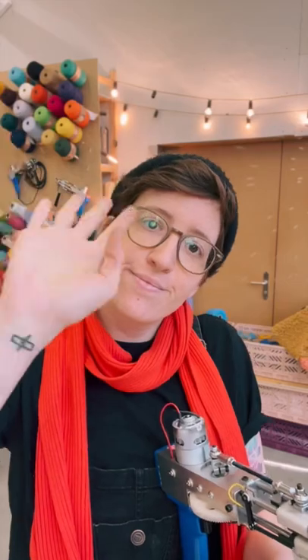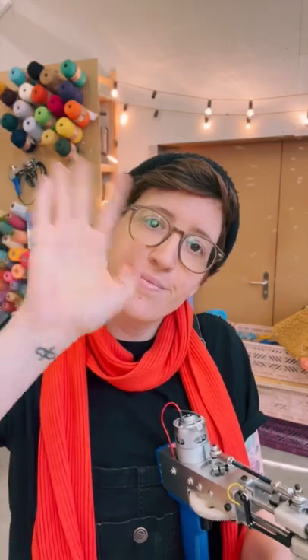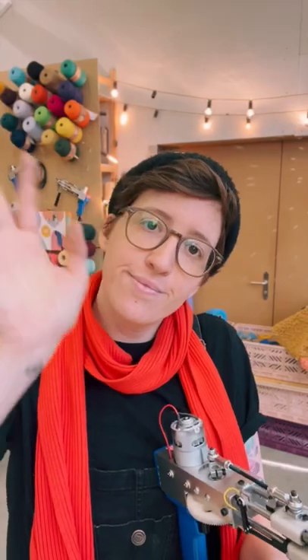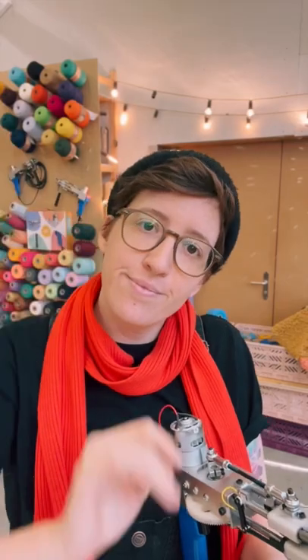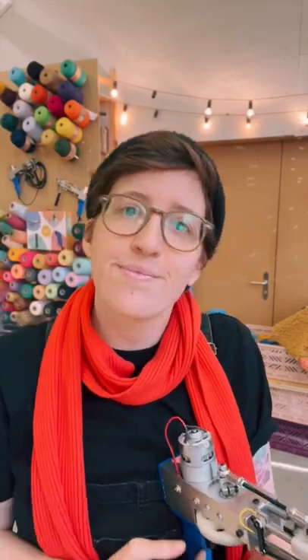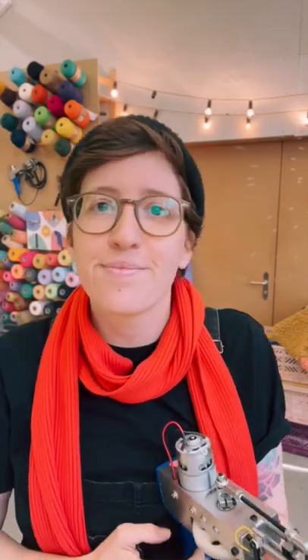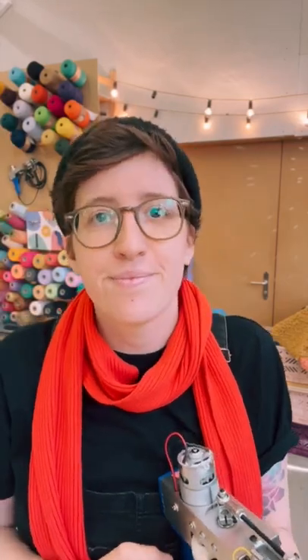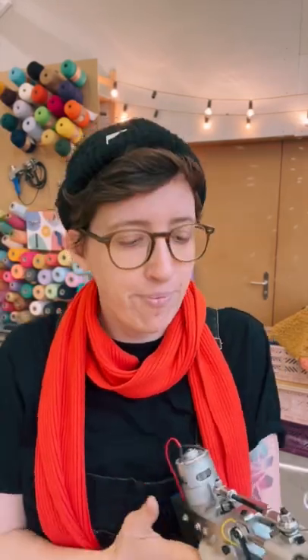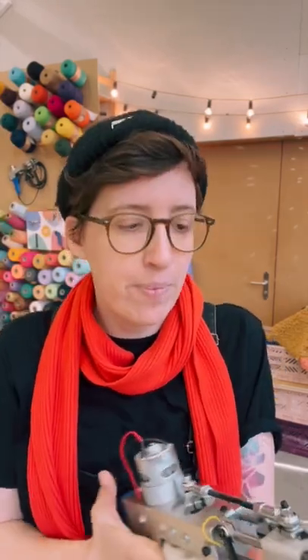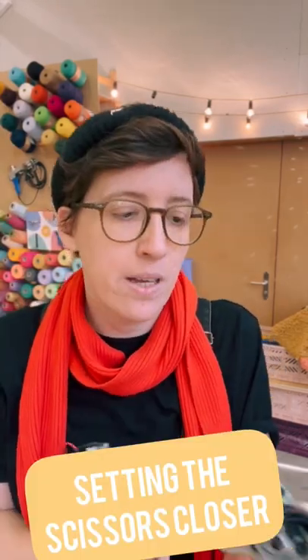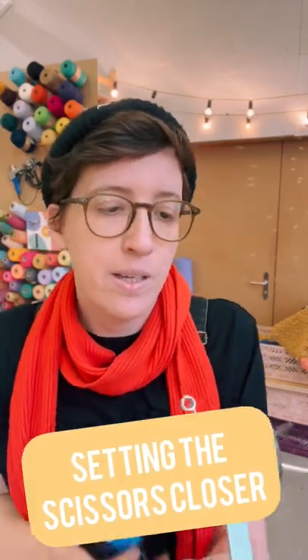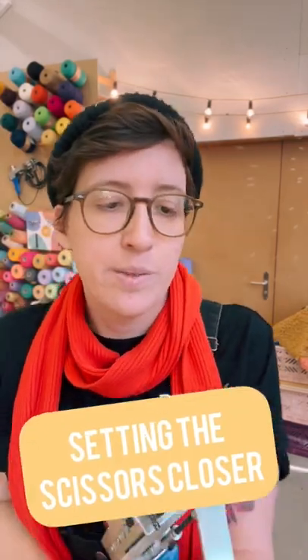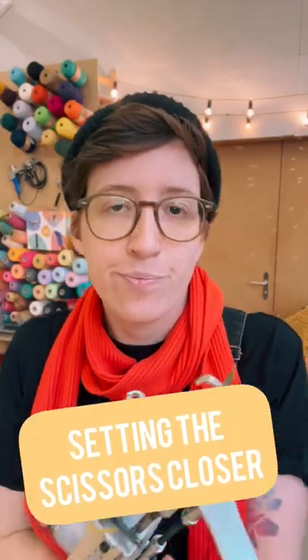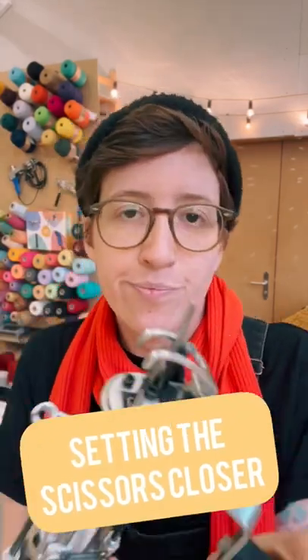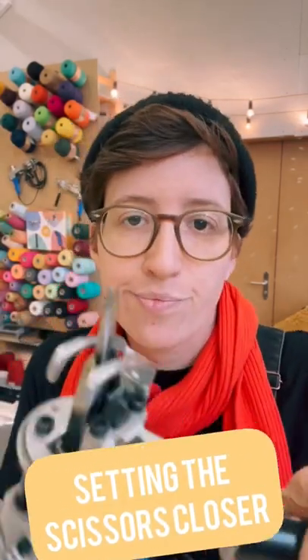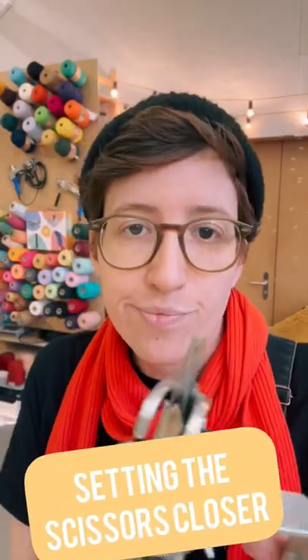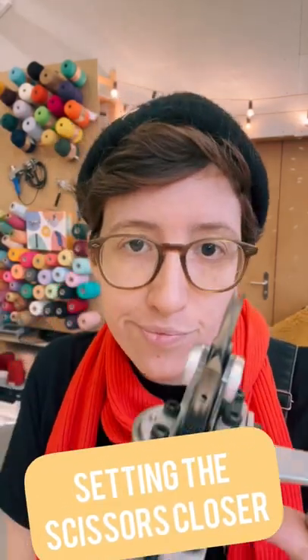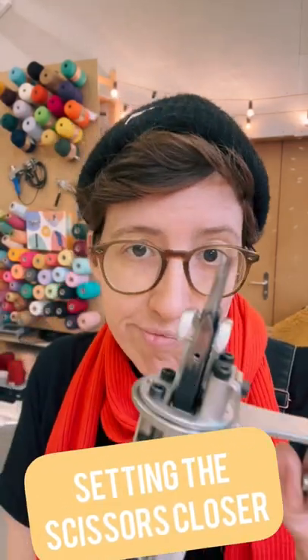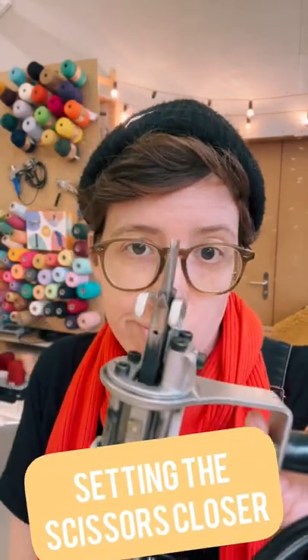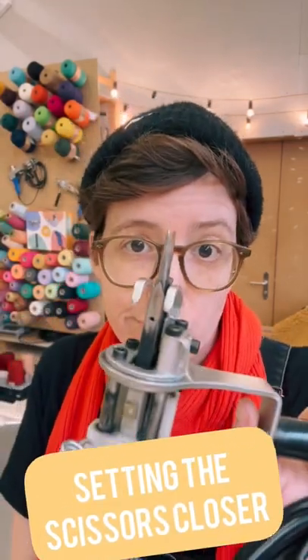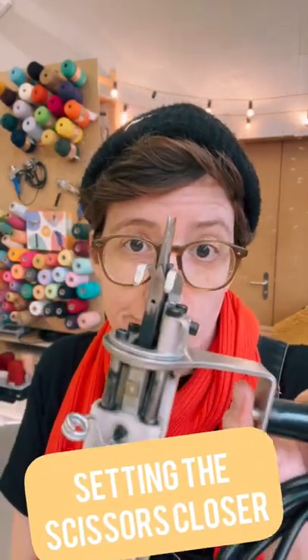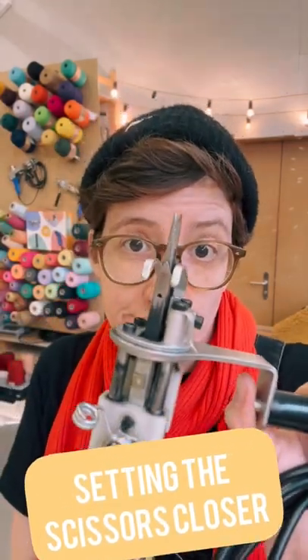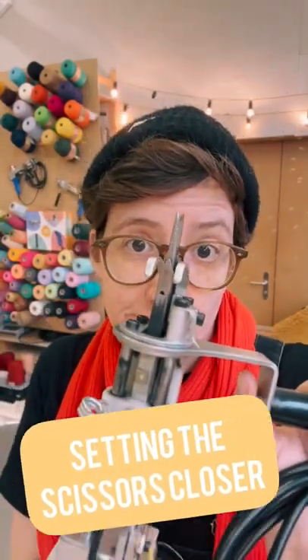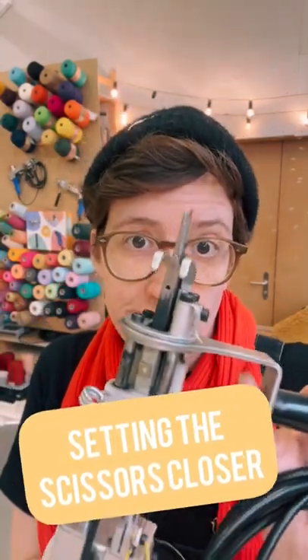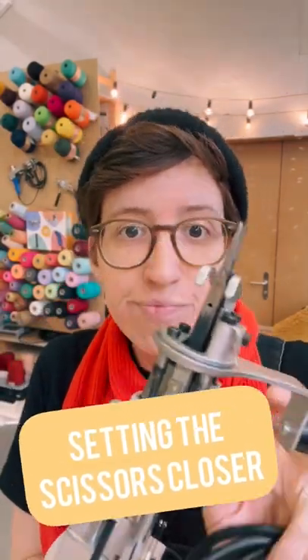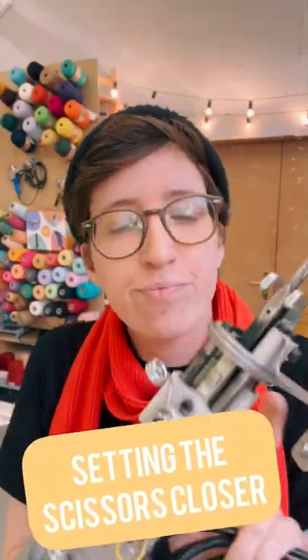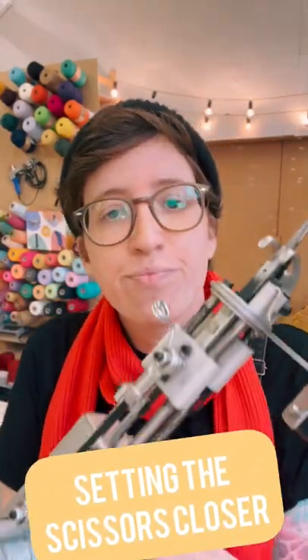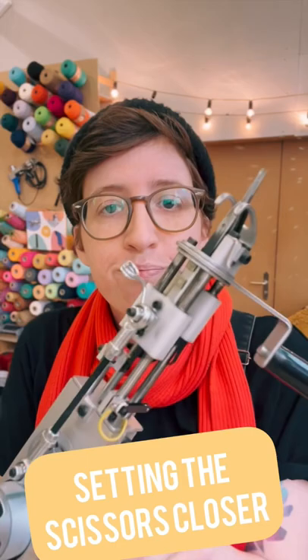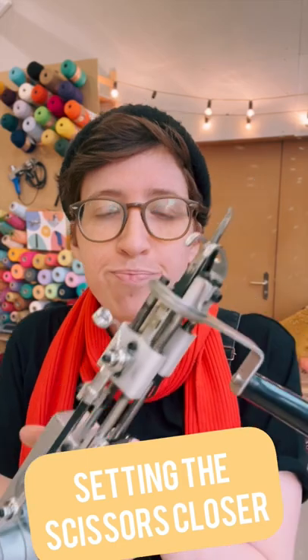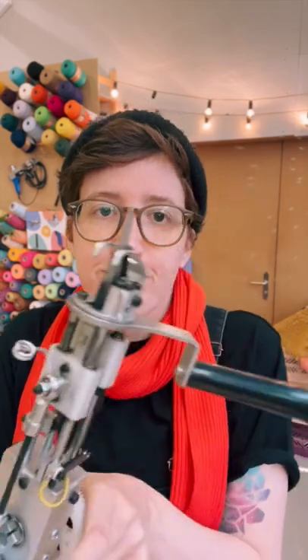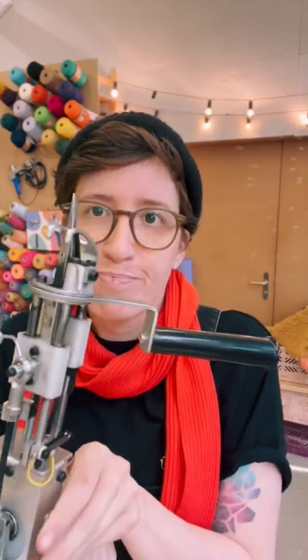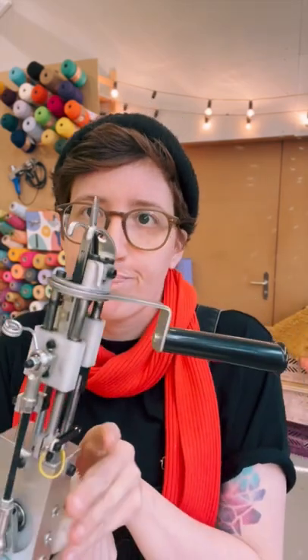Hey tufting lovers! It's tutorial Thursday and I'll show you how to adjust the scissors closer on the AK1.